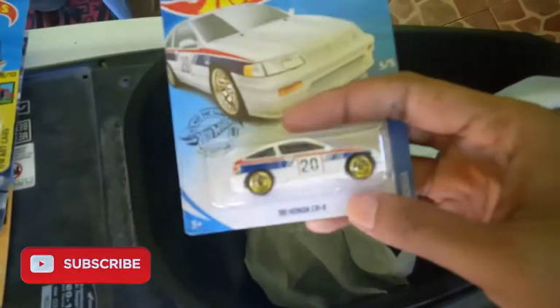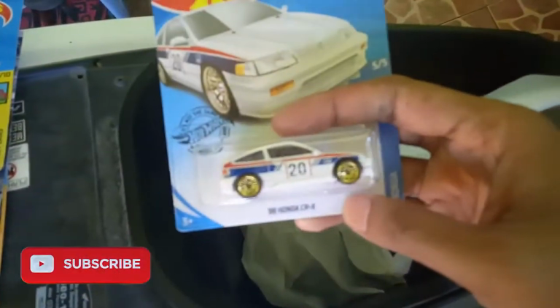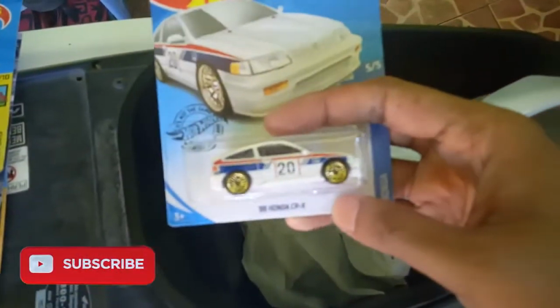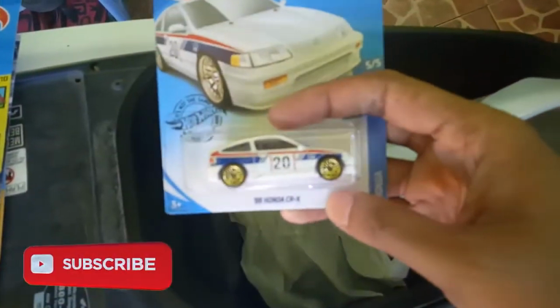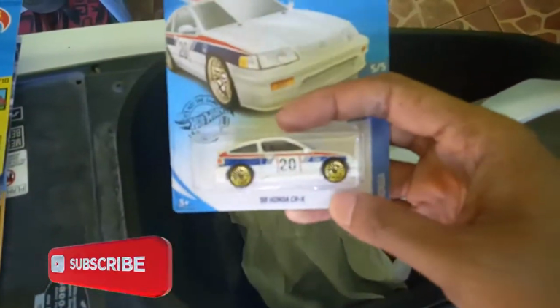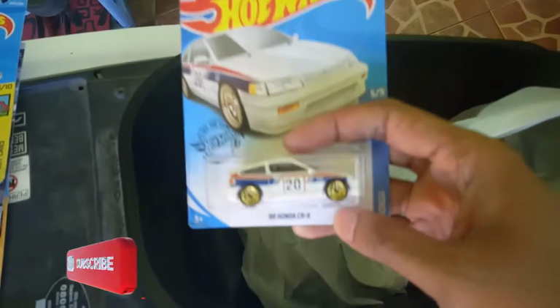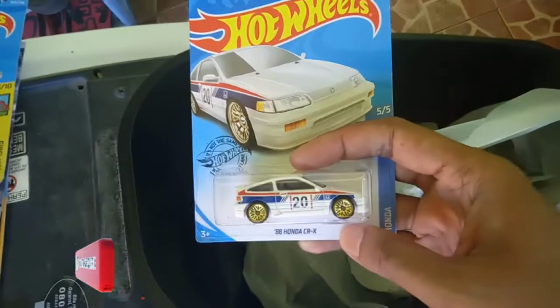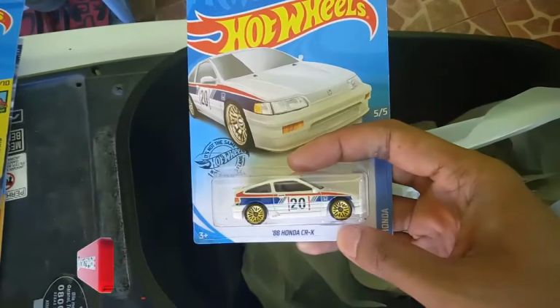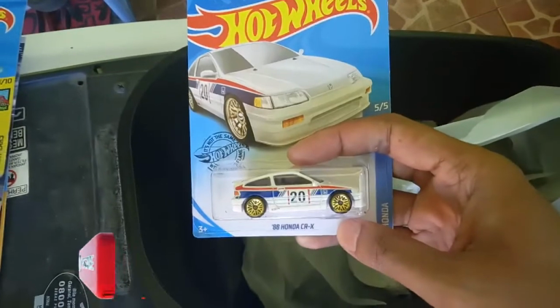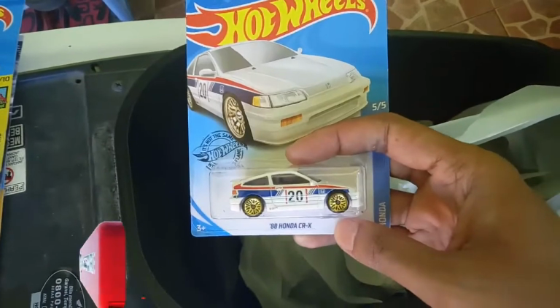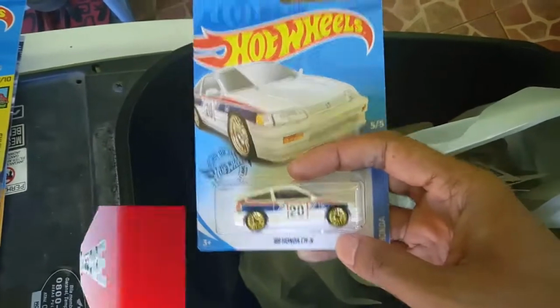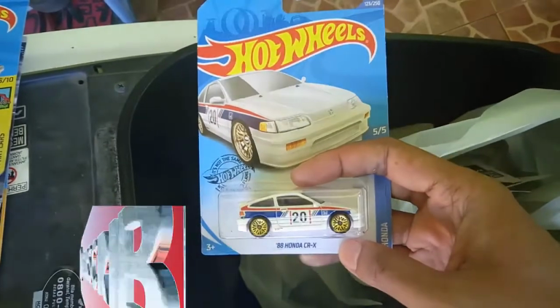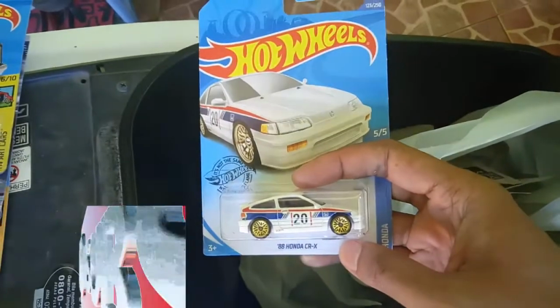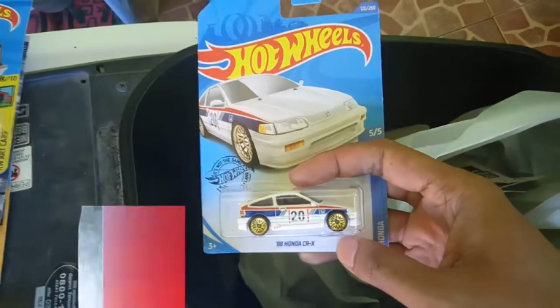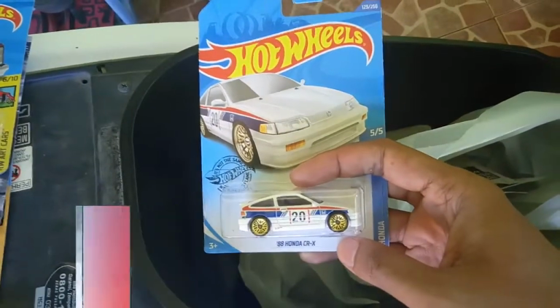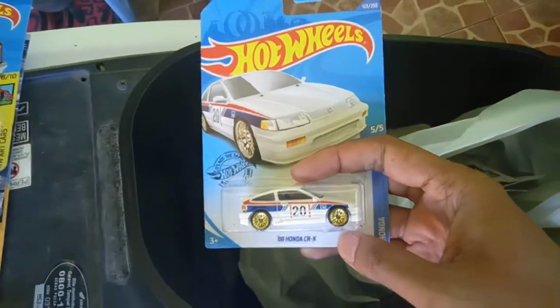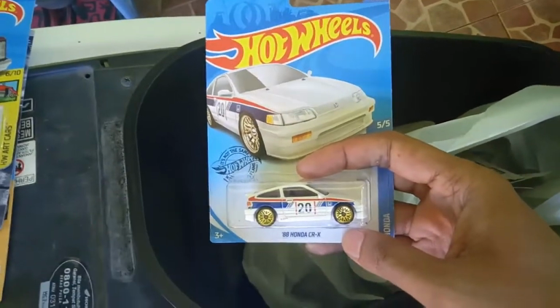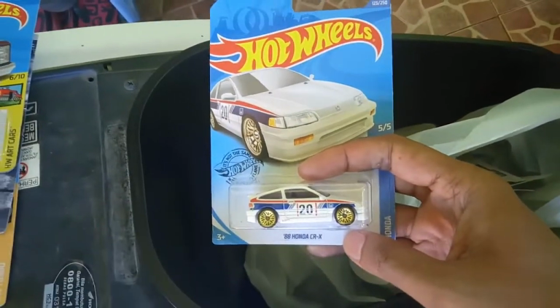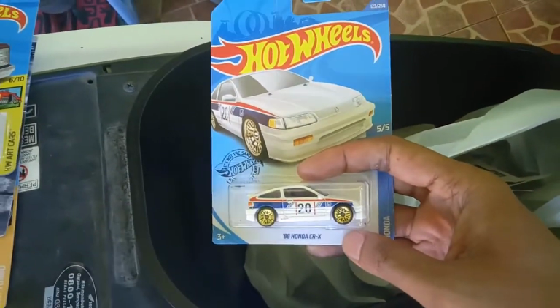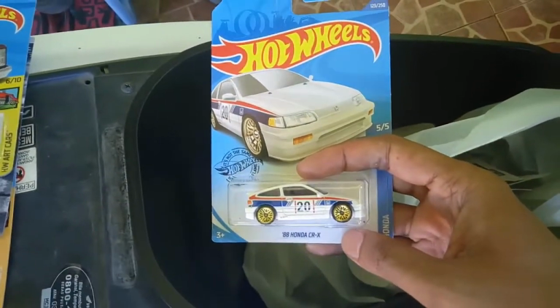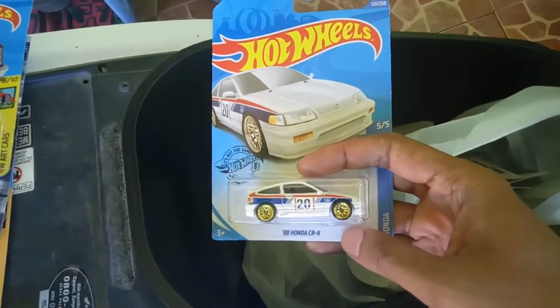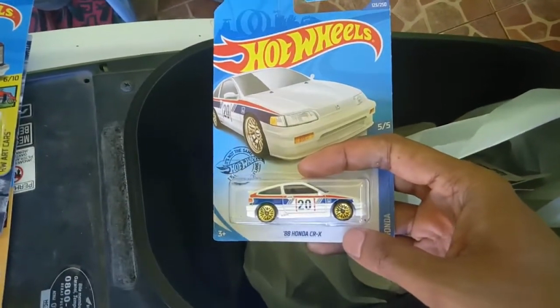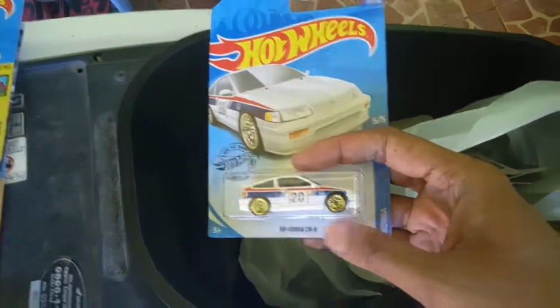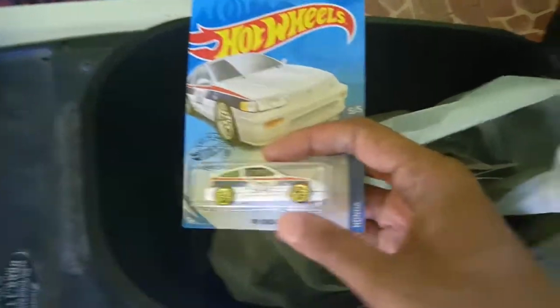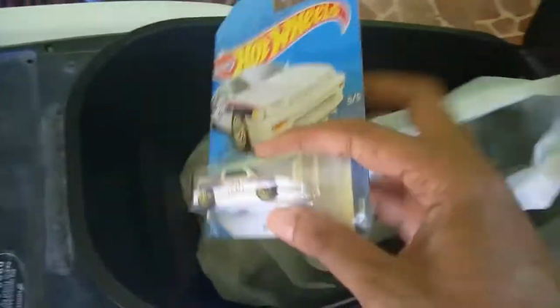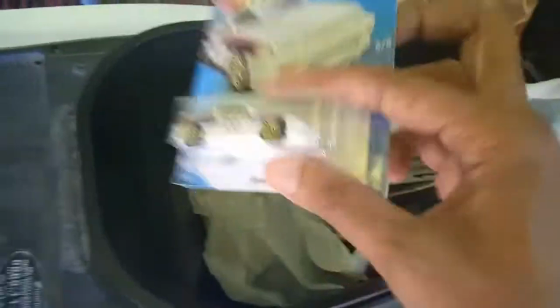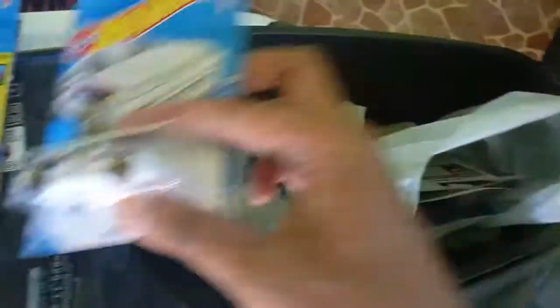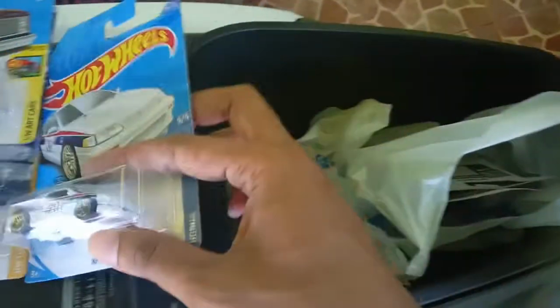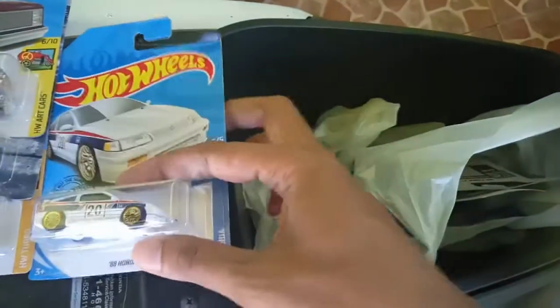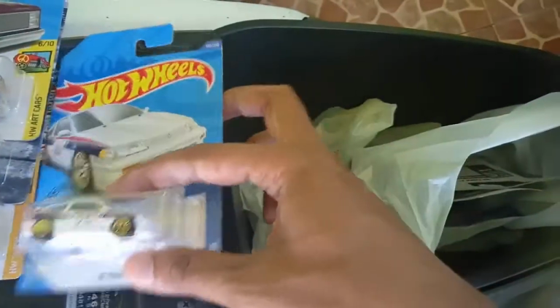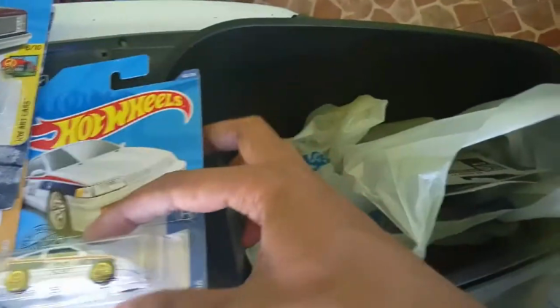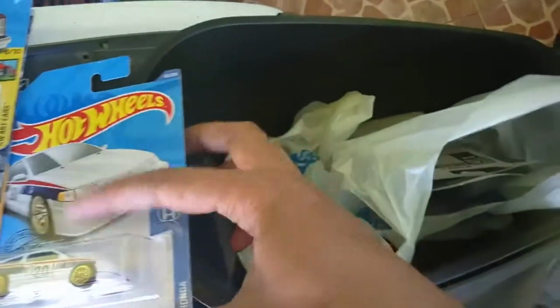And it is a 1988 Honda CR-X in white. I love this hatchback car.